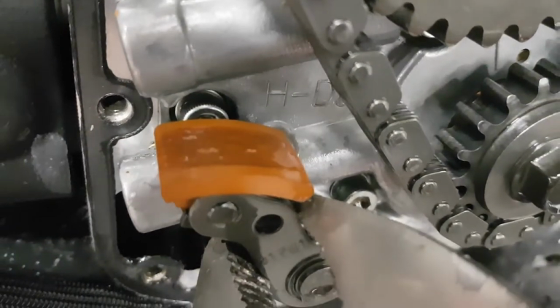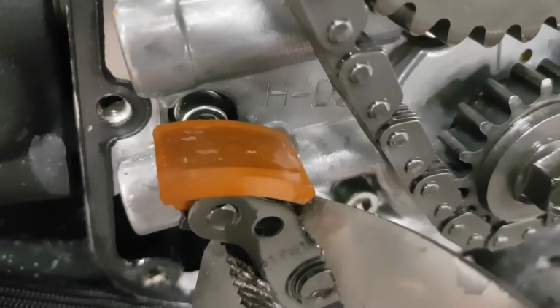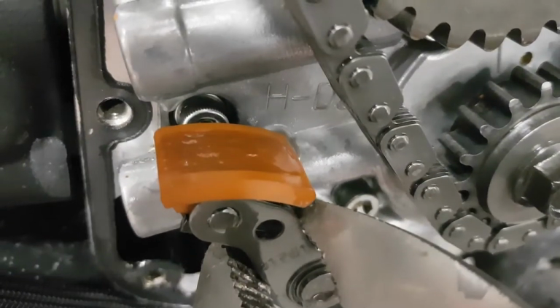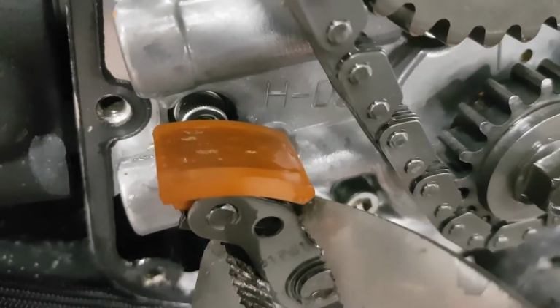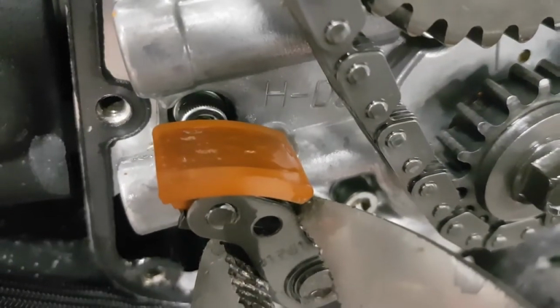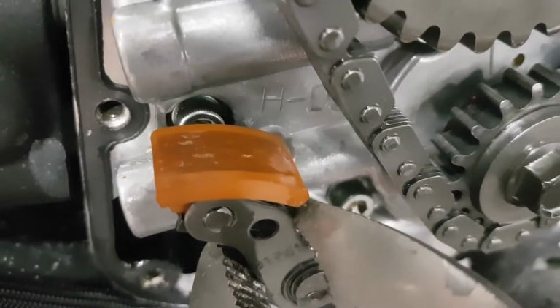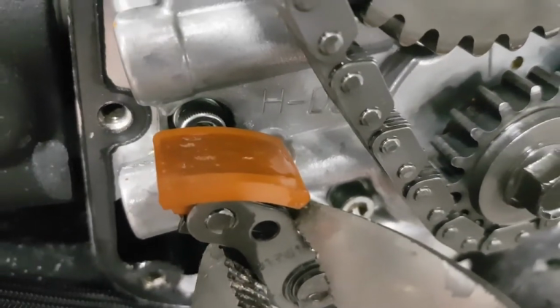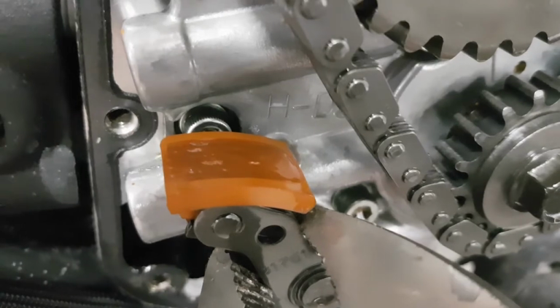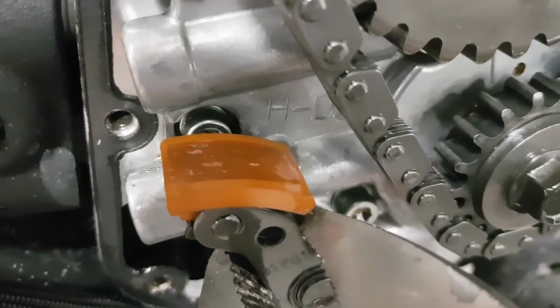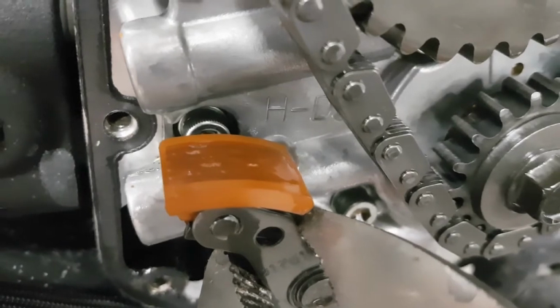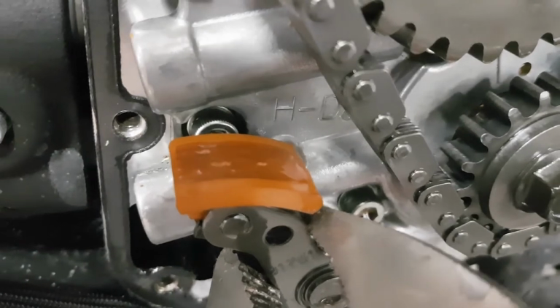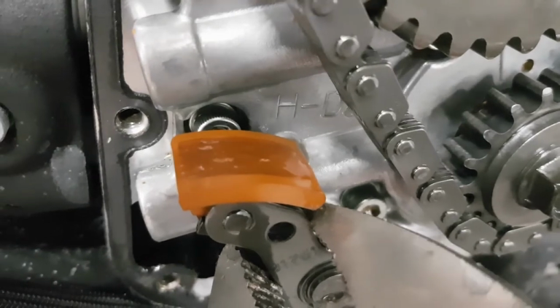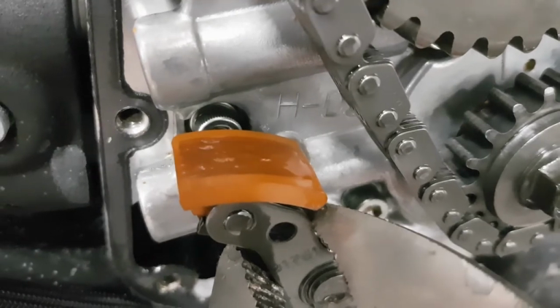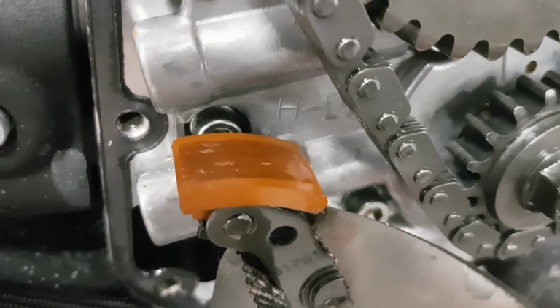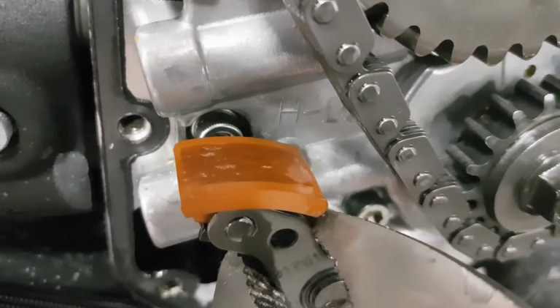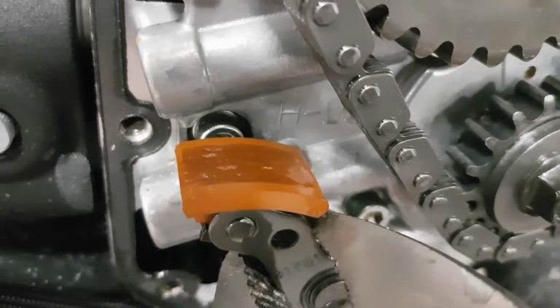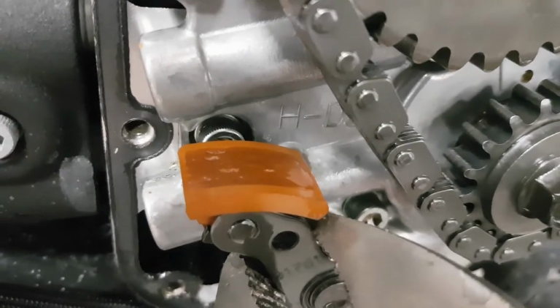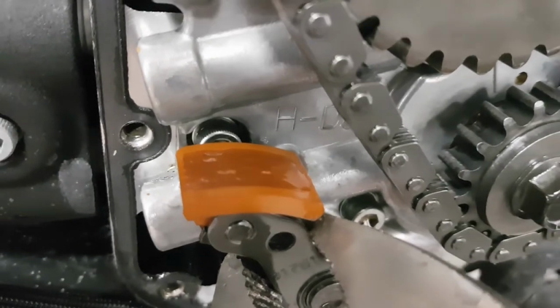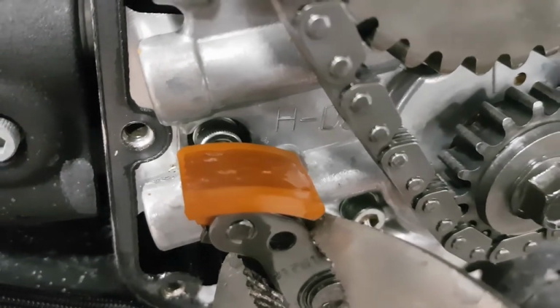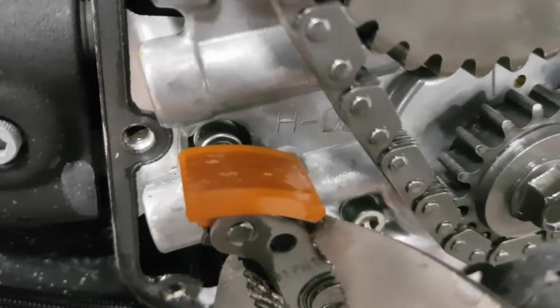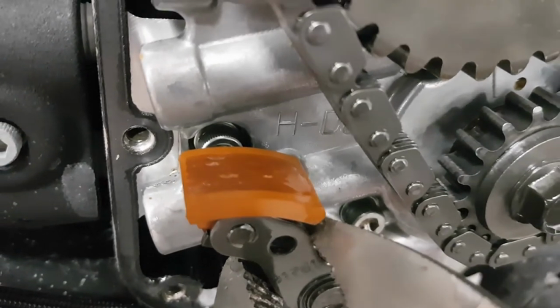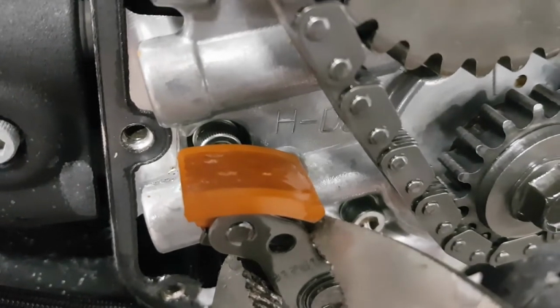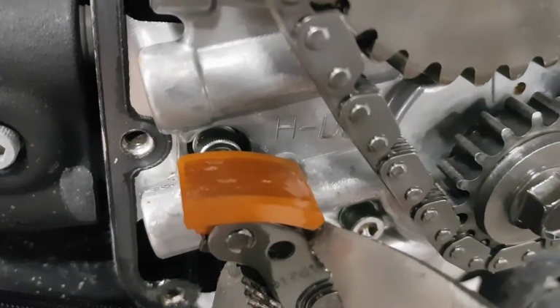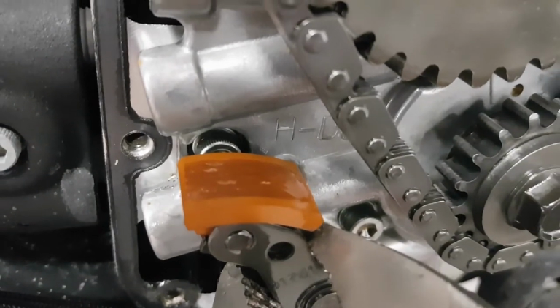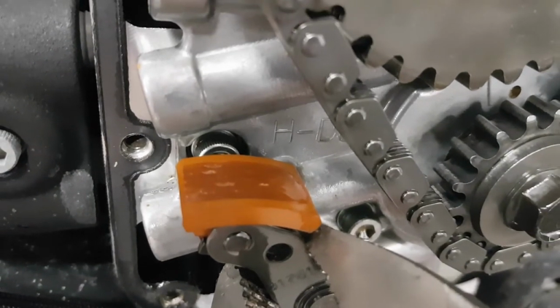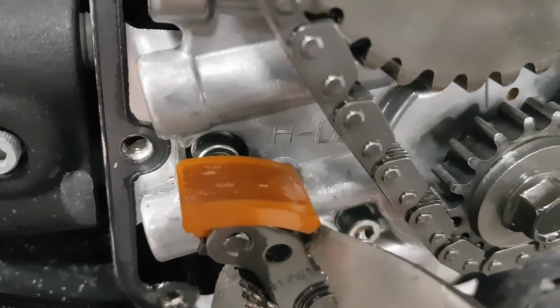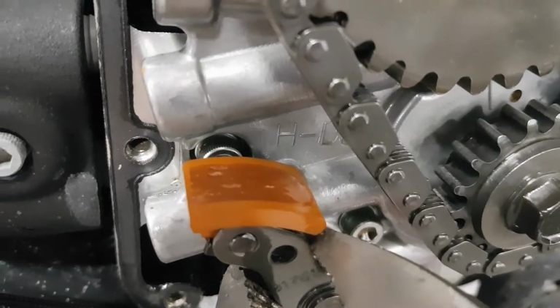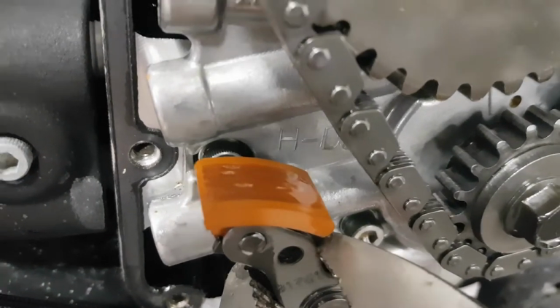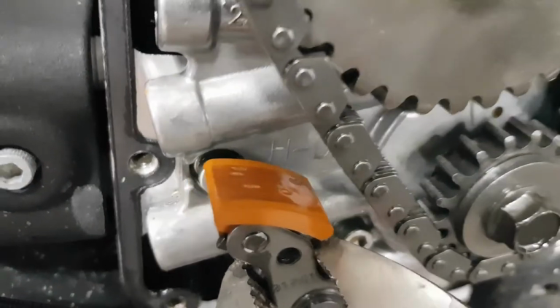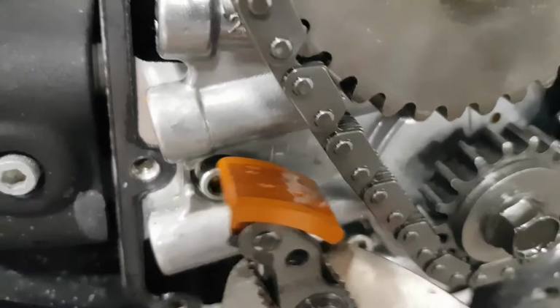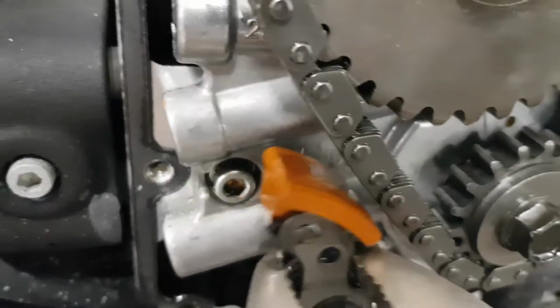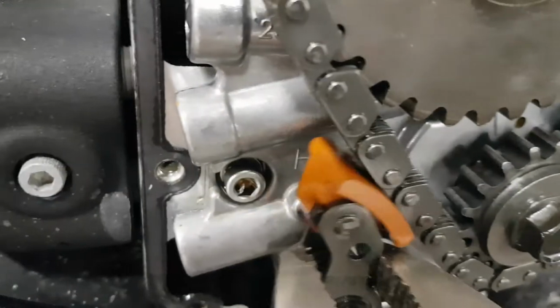You can see on close inspection that there's very little wear — no significant wear to be concerned about.